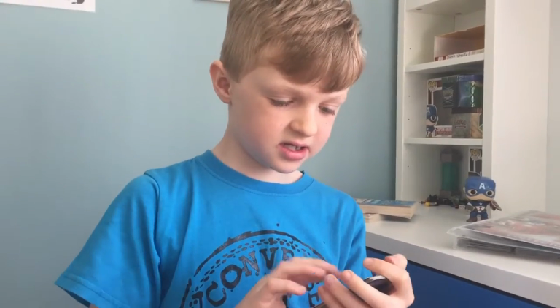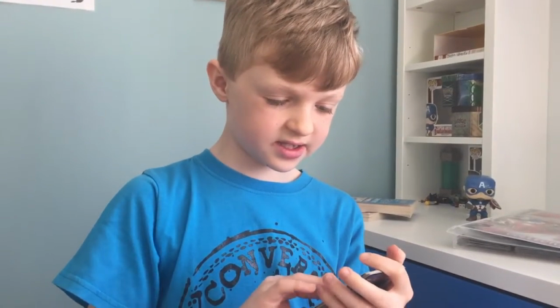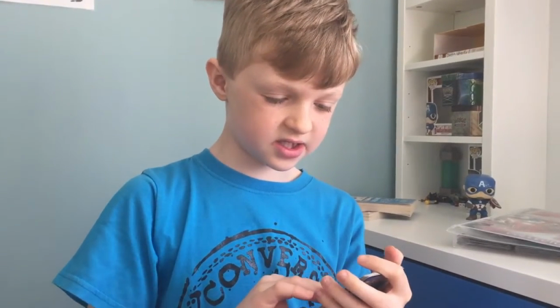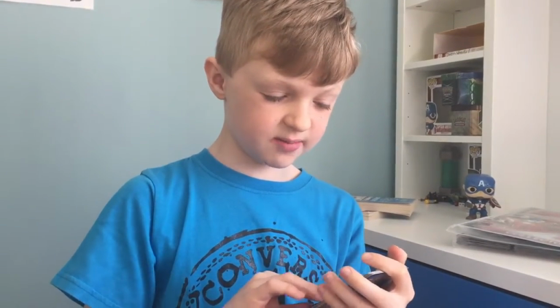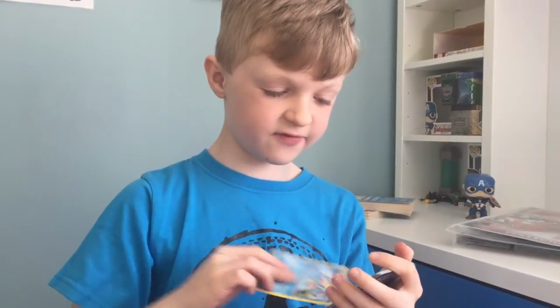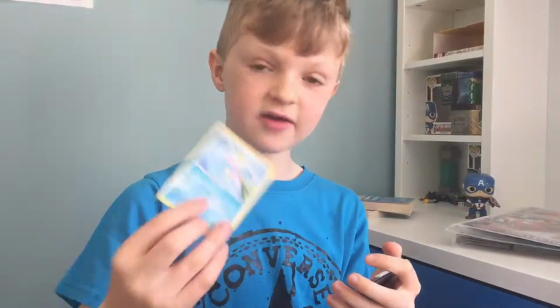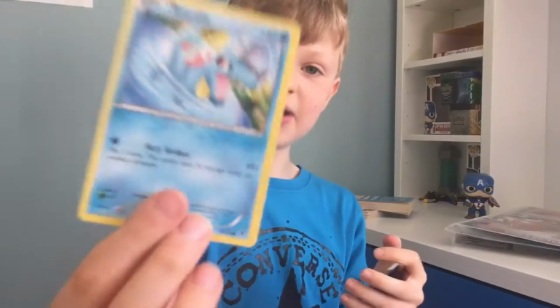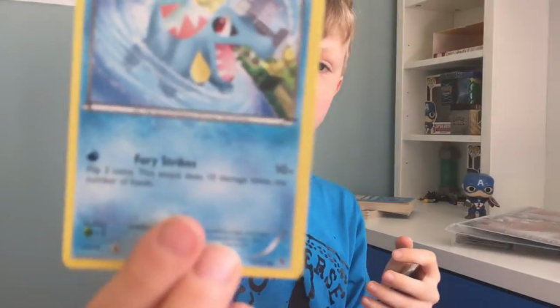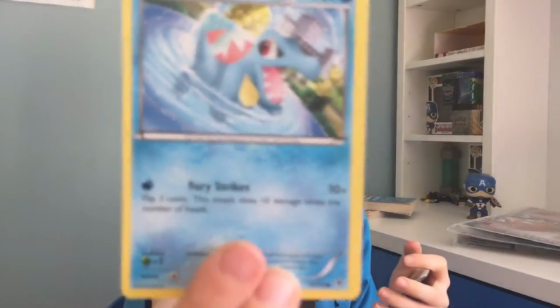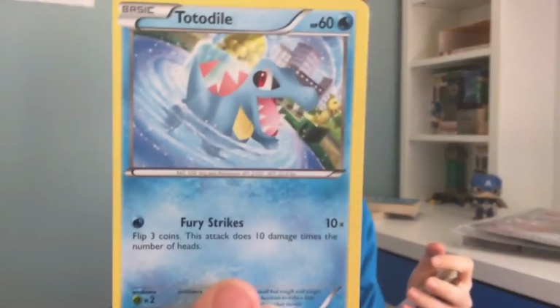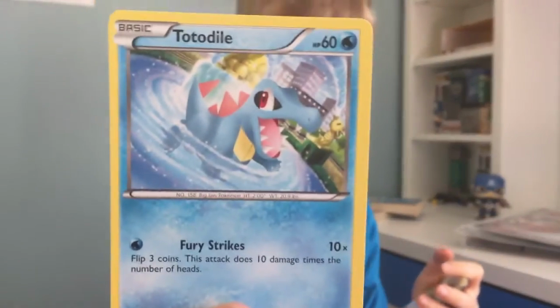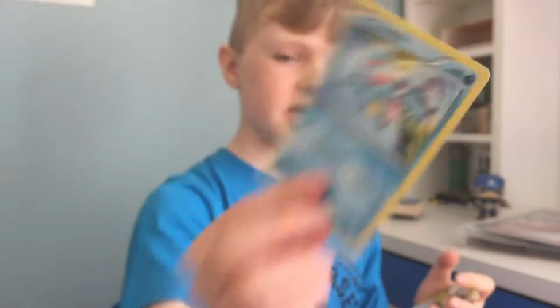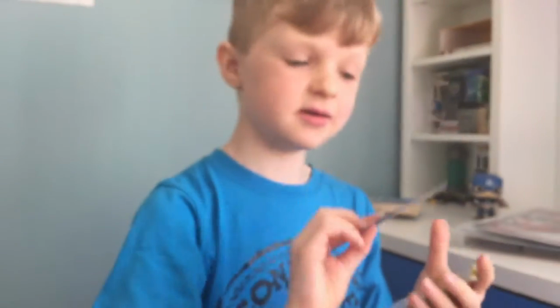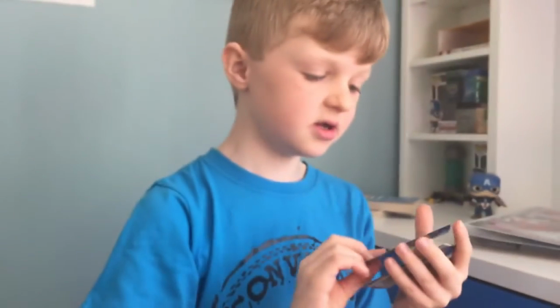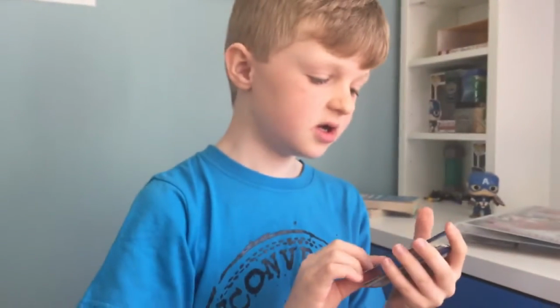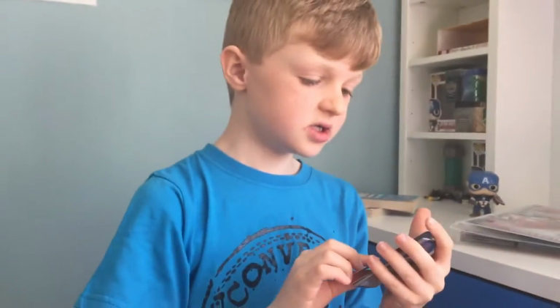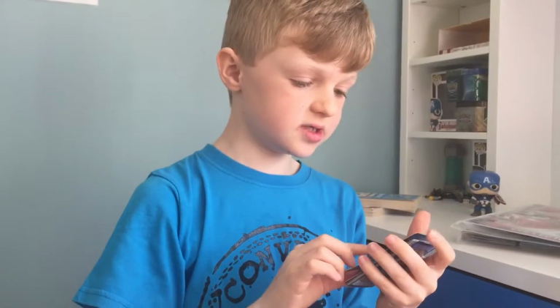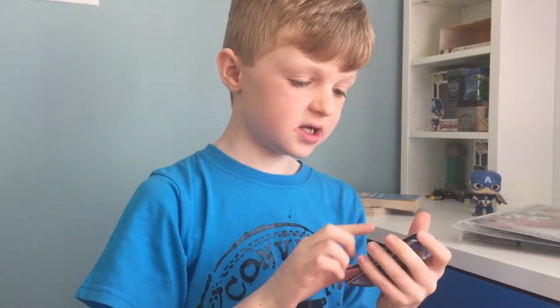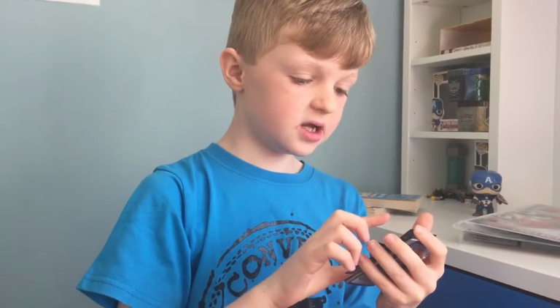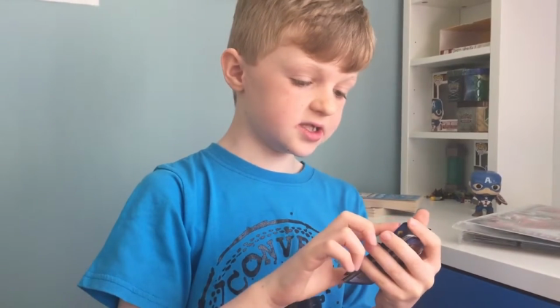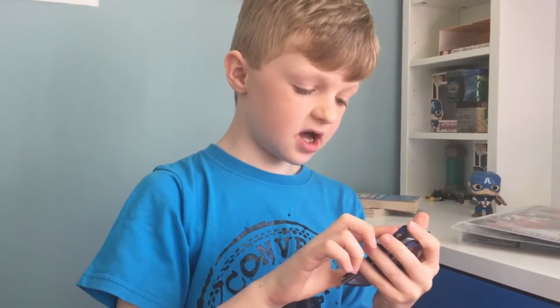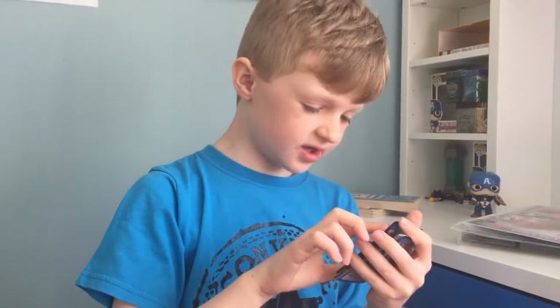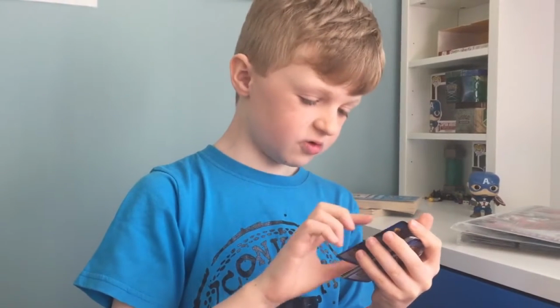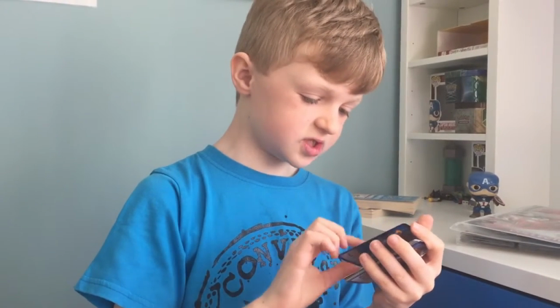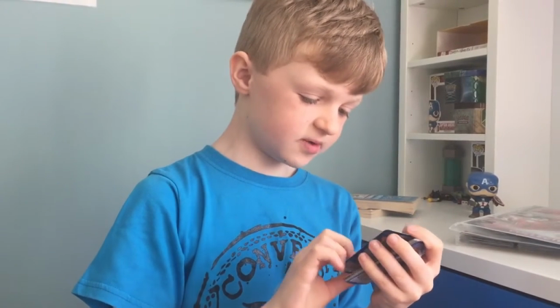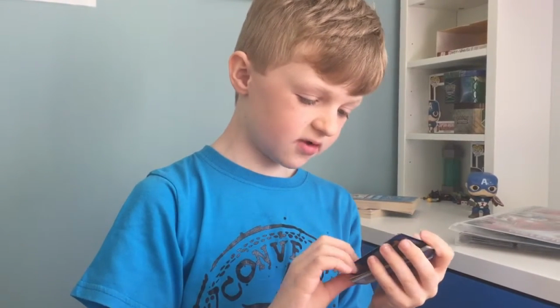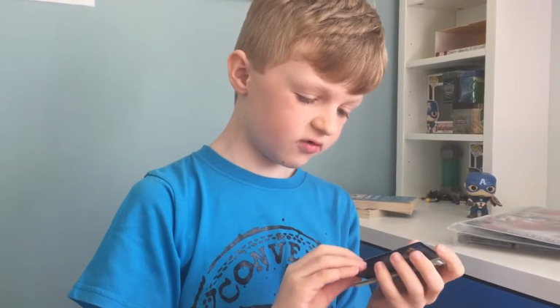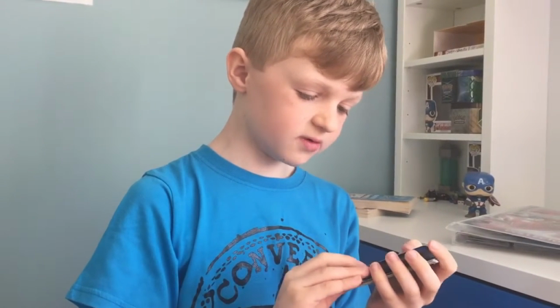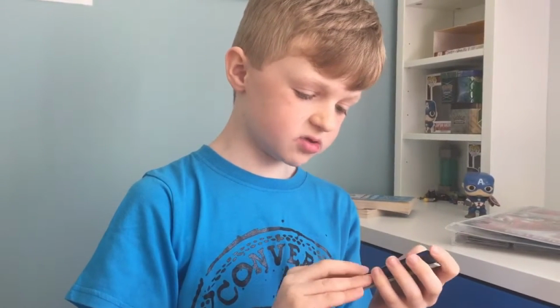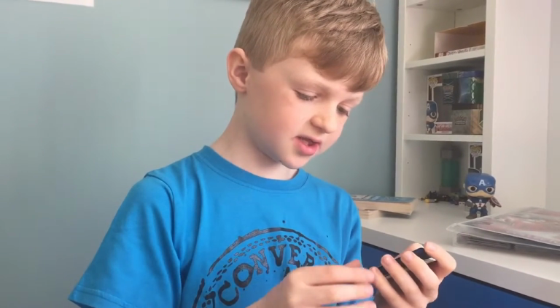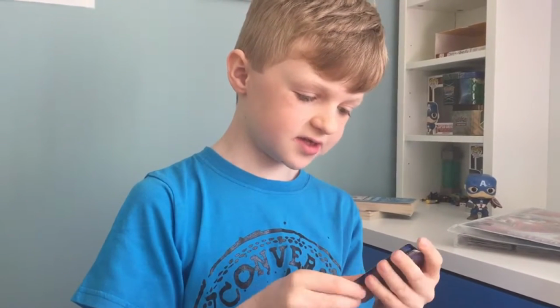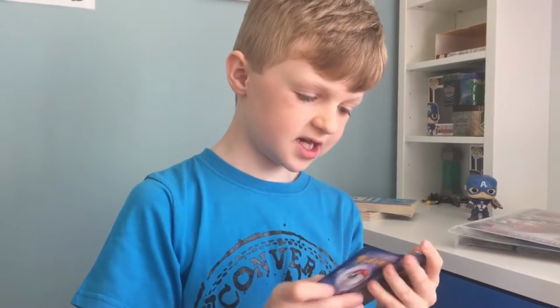Next, at number 5, we have Totodile. Totodile is another water type and does fury strikes for 10 damage.